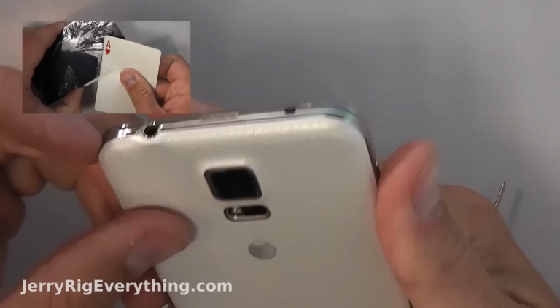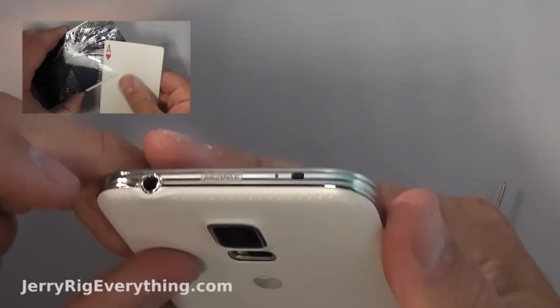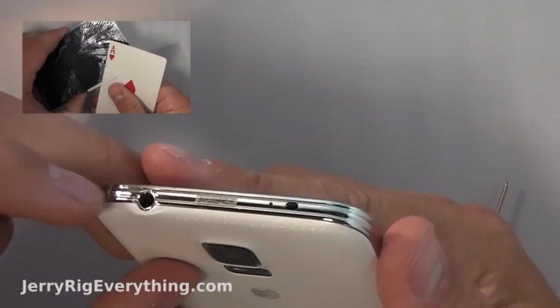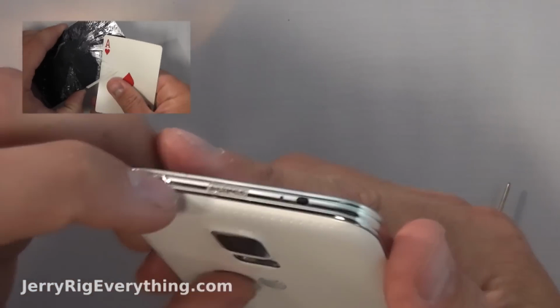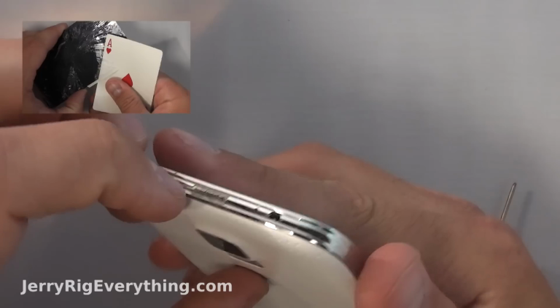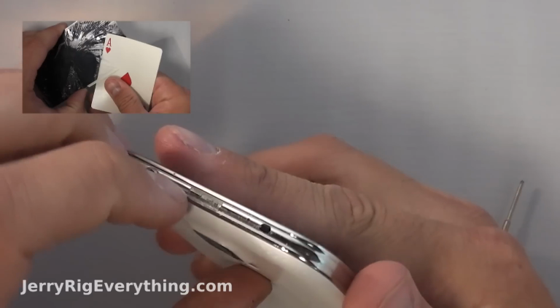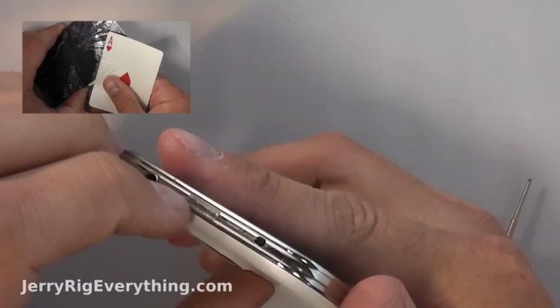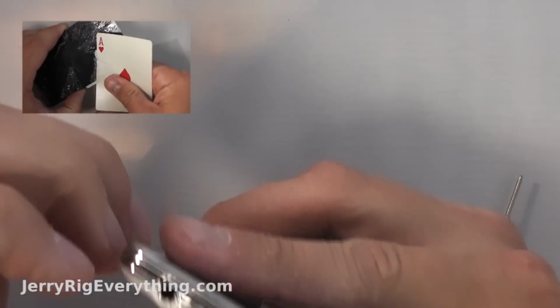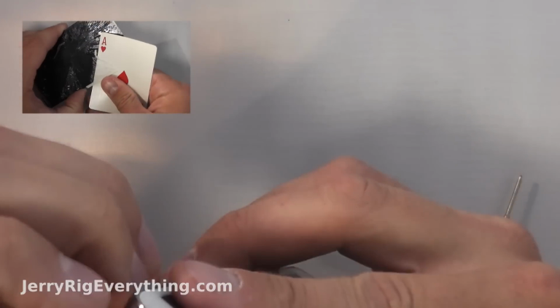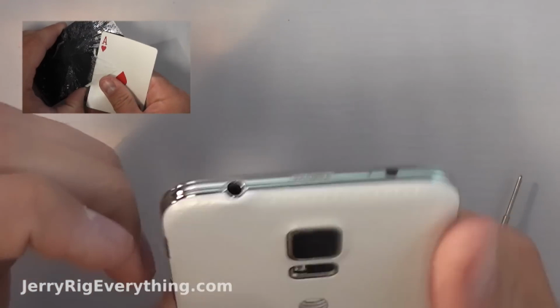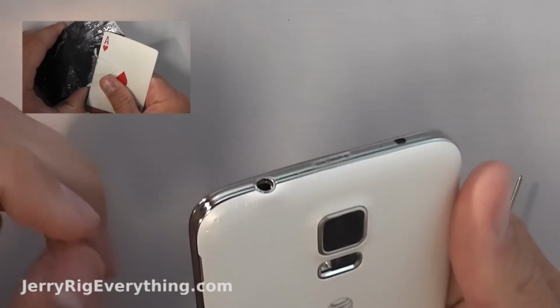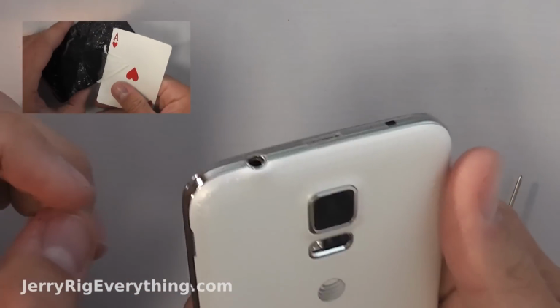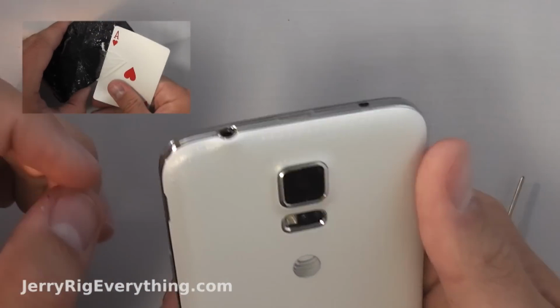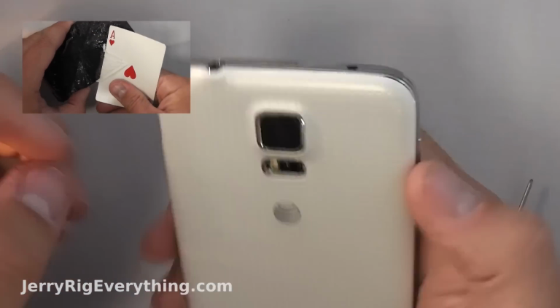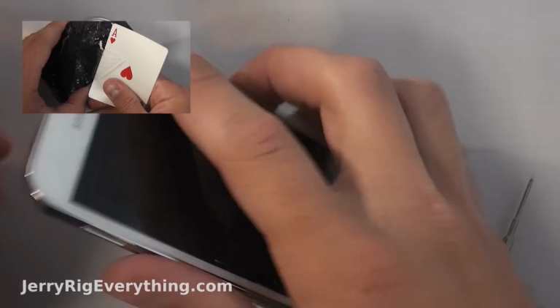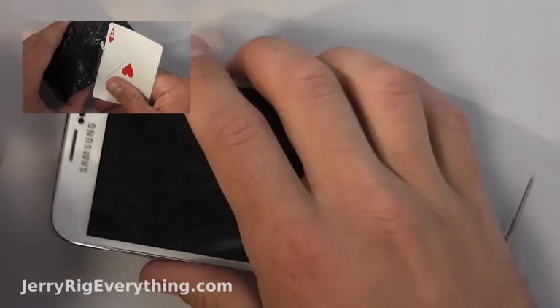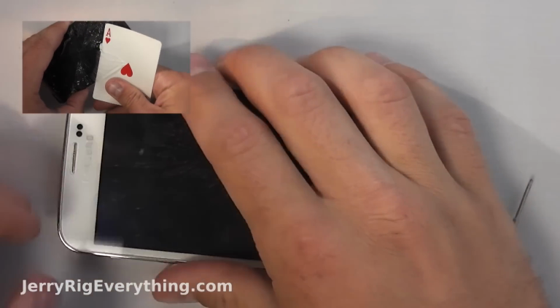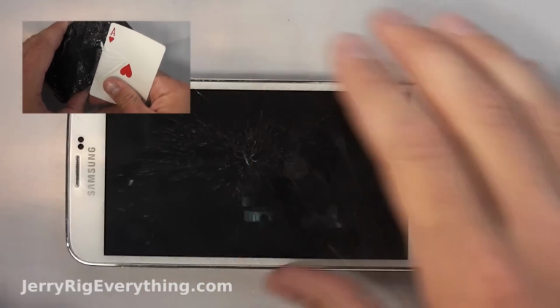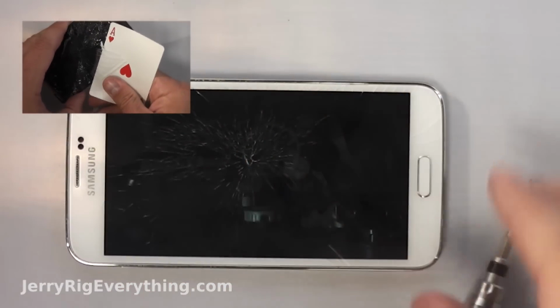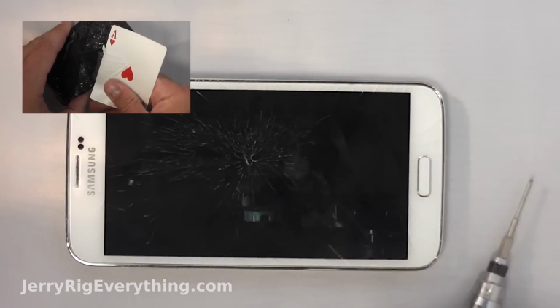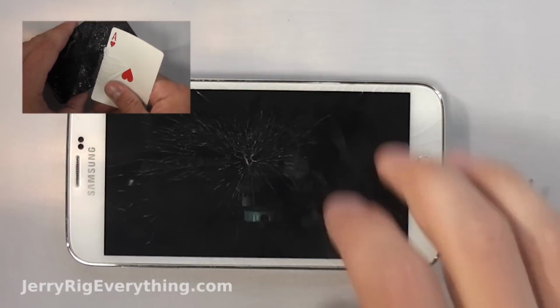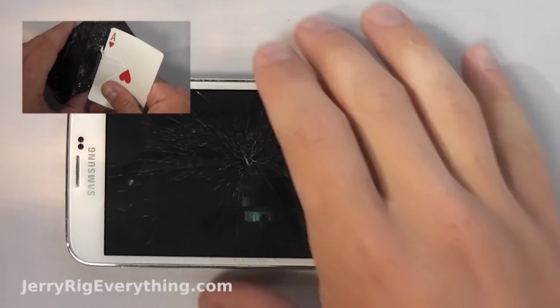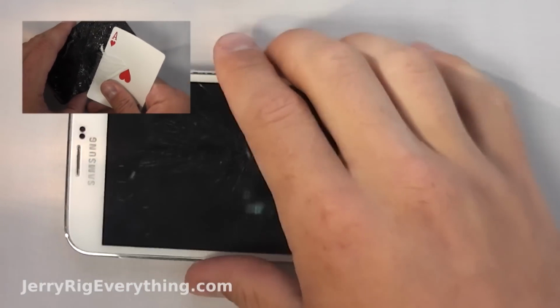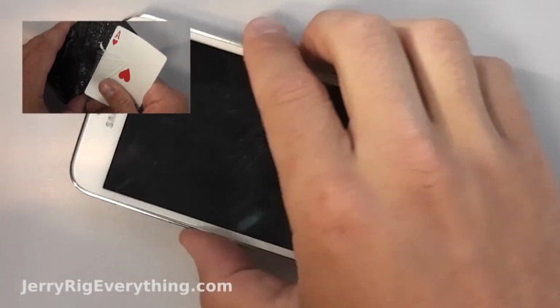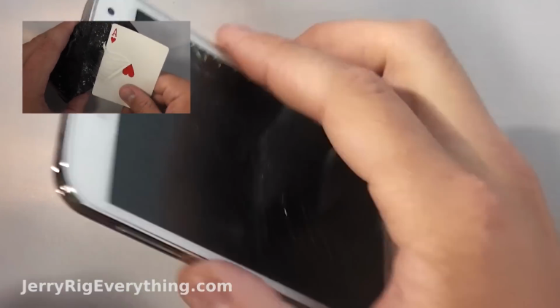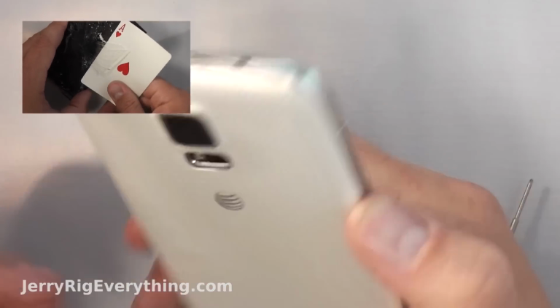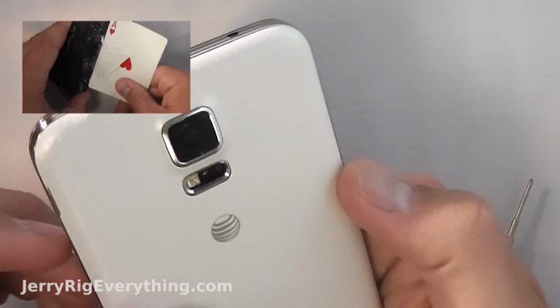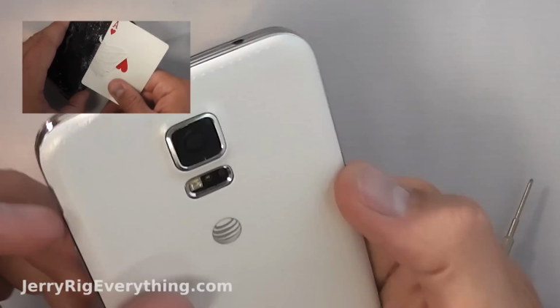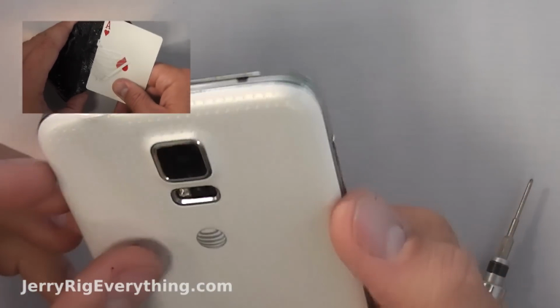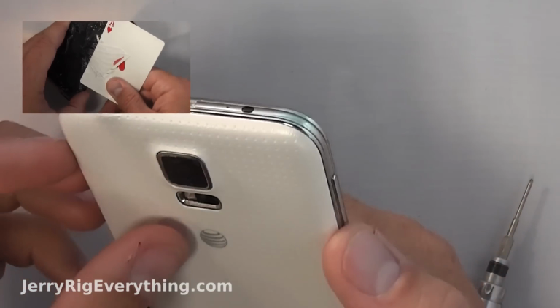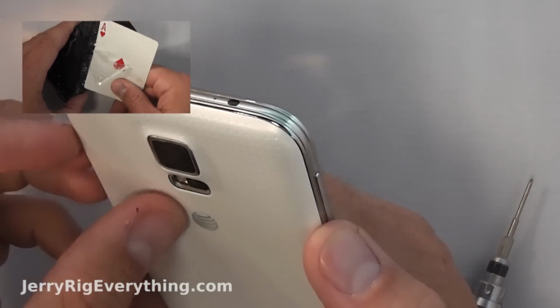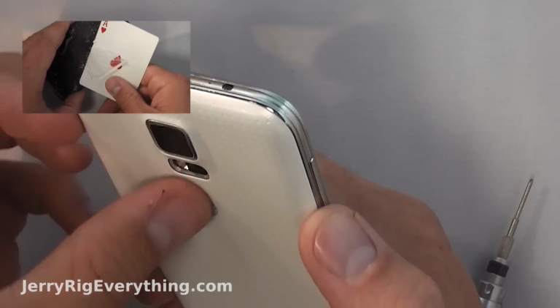Don't mind the broken screen — I'm going to use this same phone to make a glass-only screen repair video, and you can click here if you want to watch that.